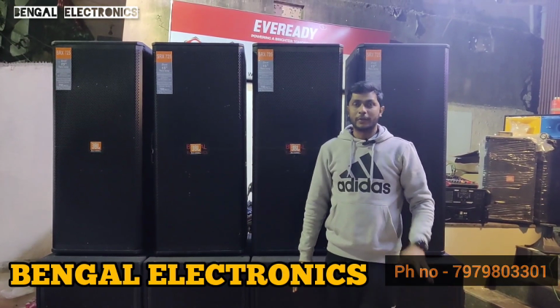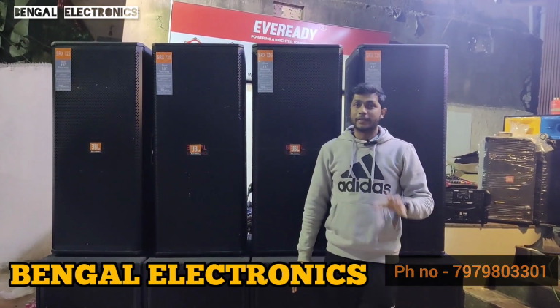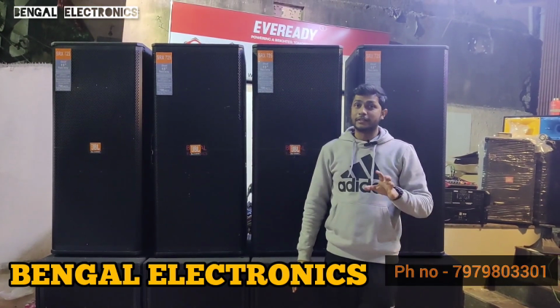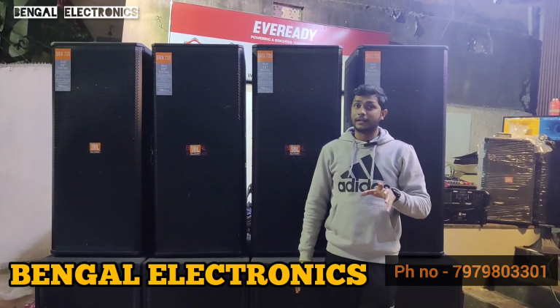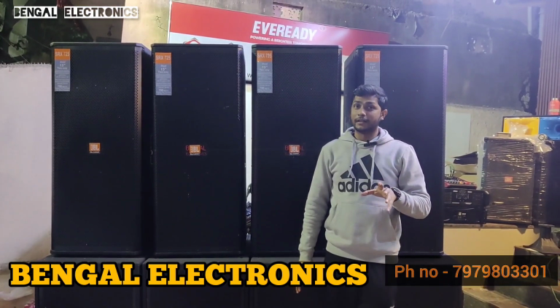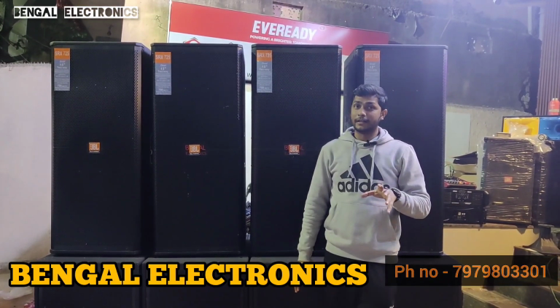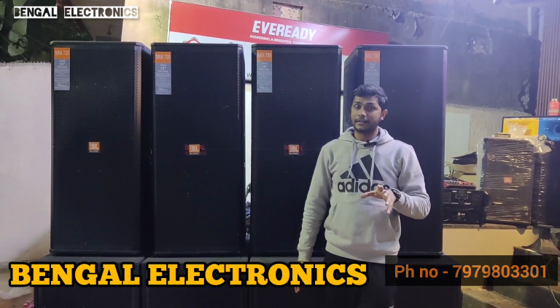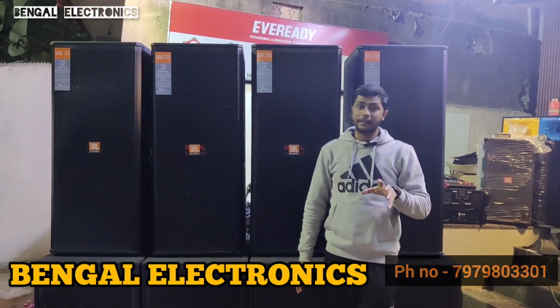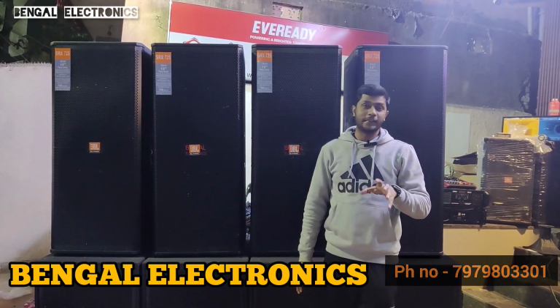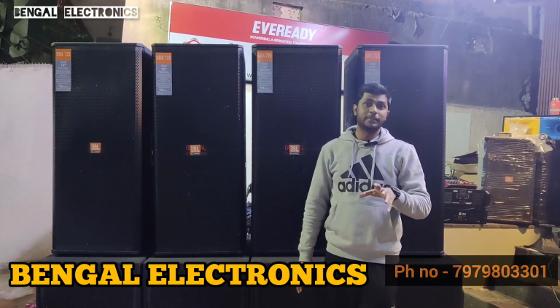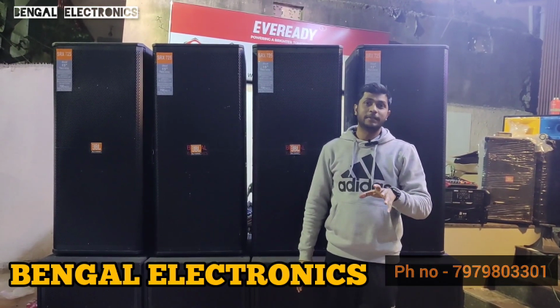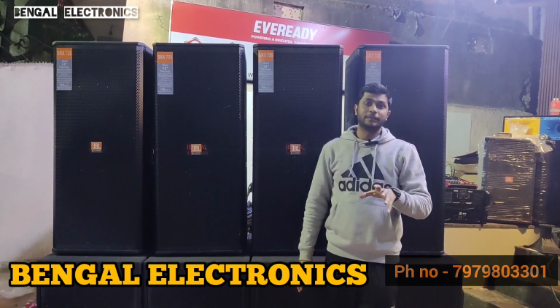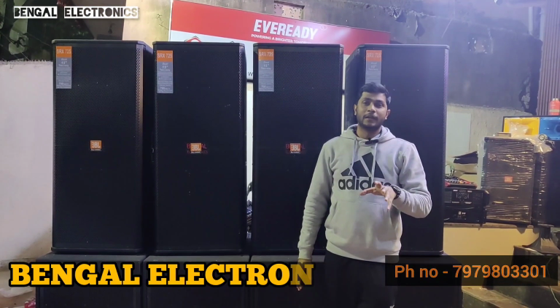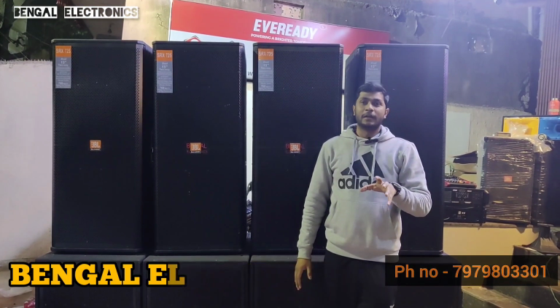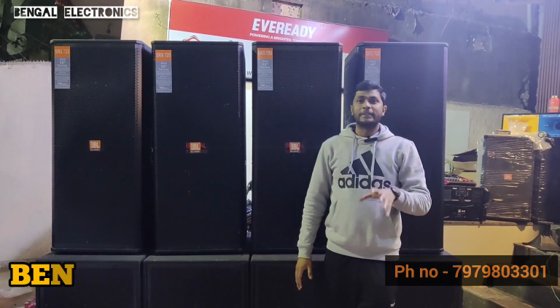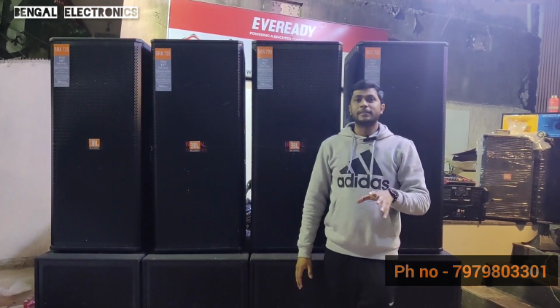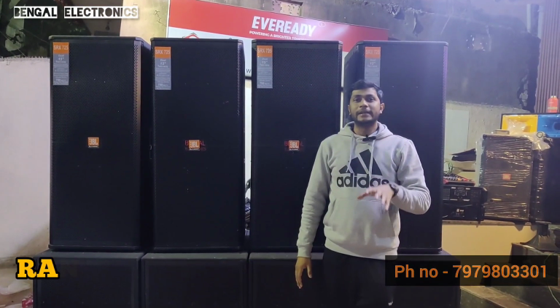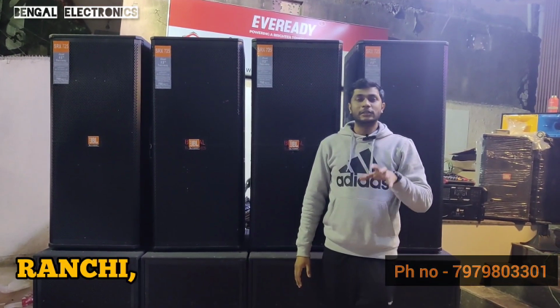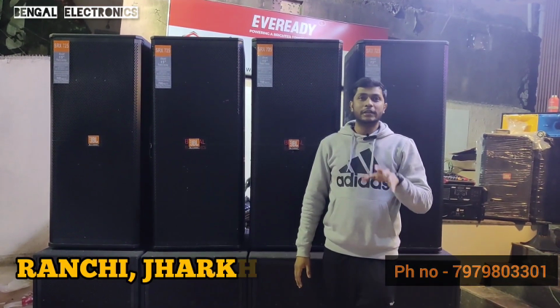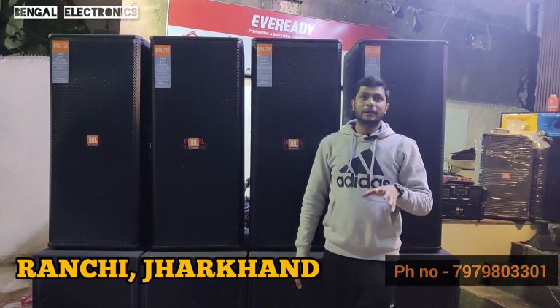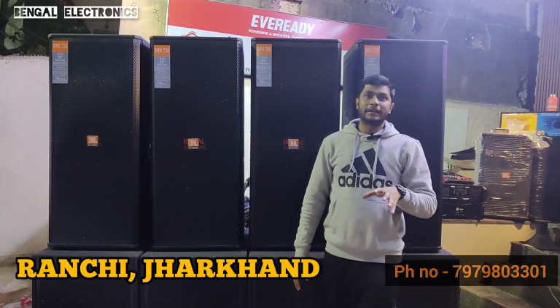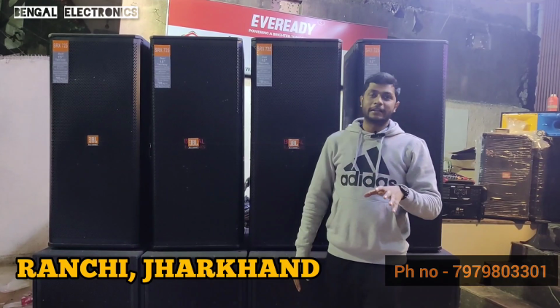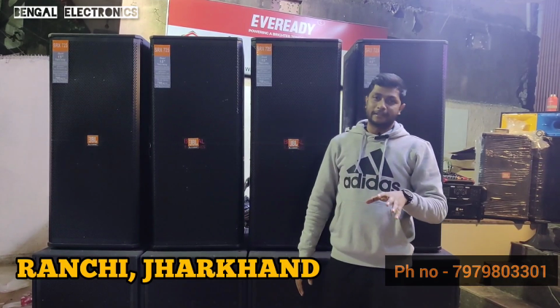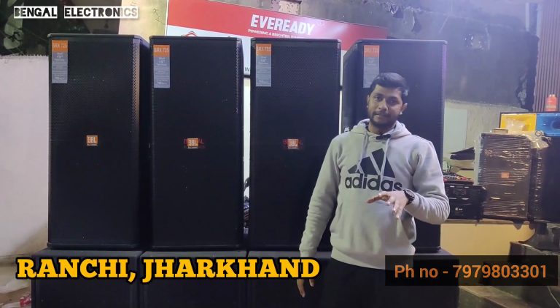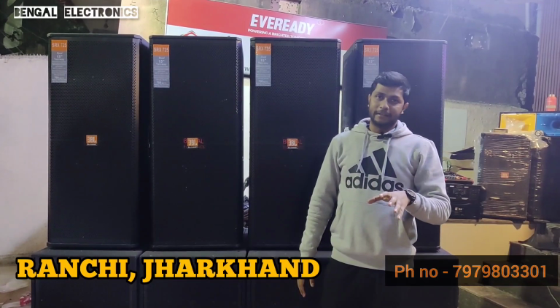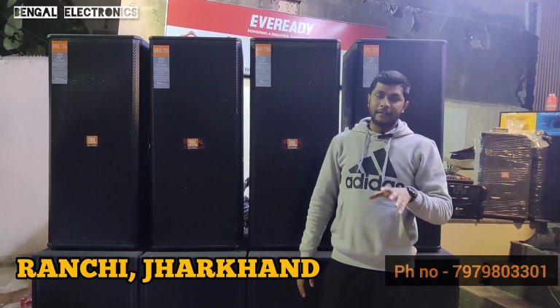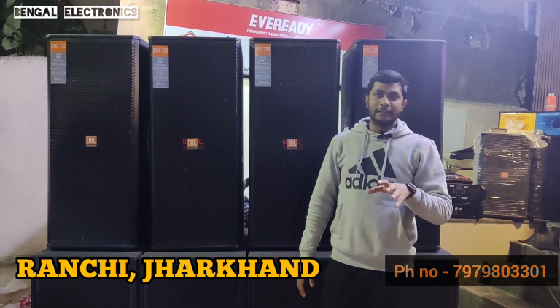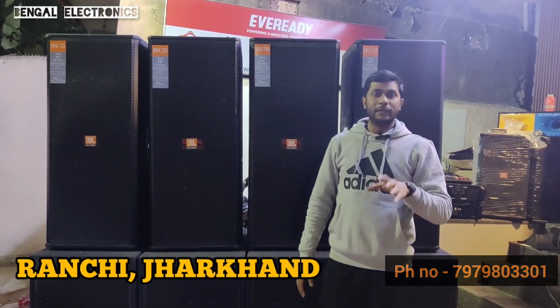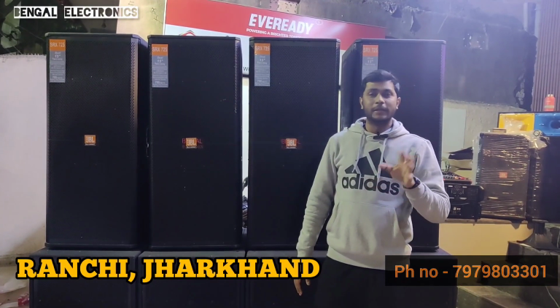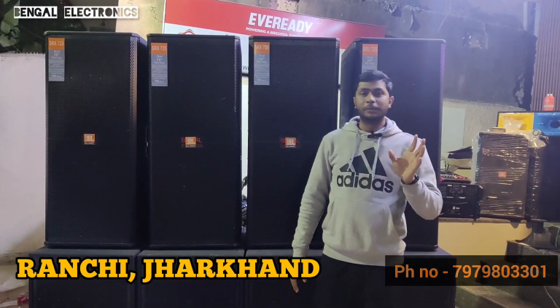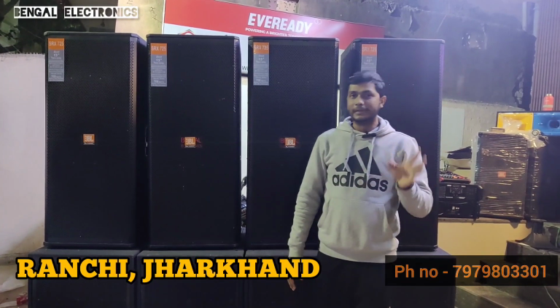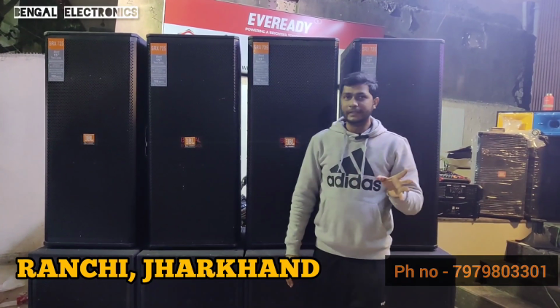I will tell you about this setup in Ranchi. In Ranchi, there is a new Delhi Market. Delhi Mandap is a founder.